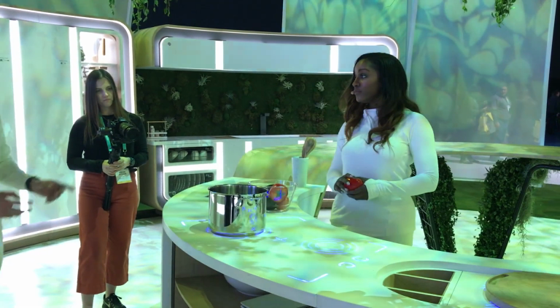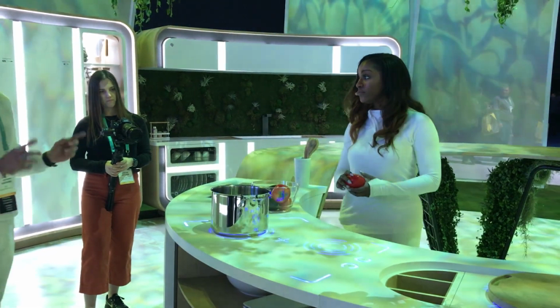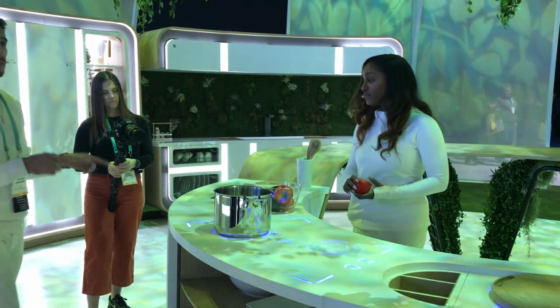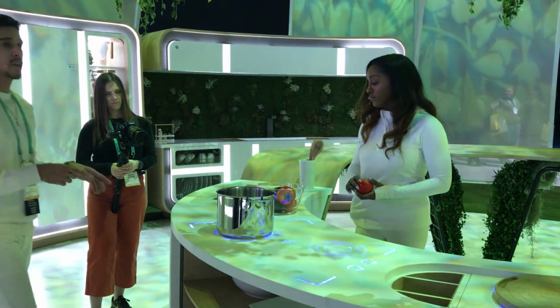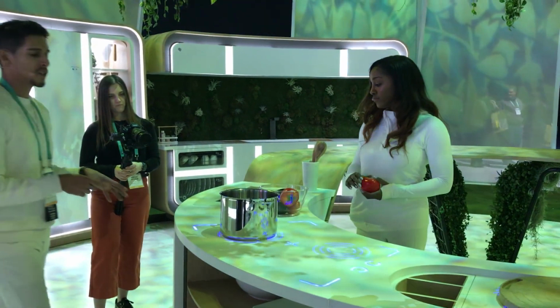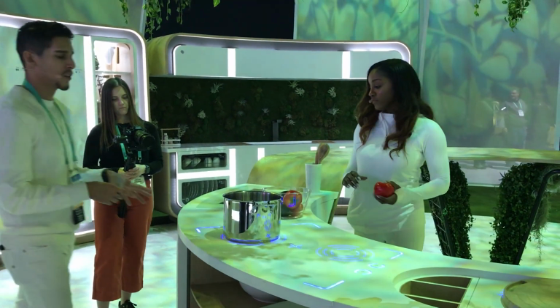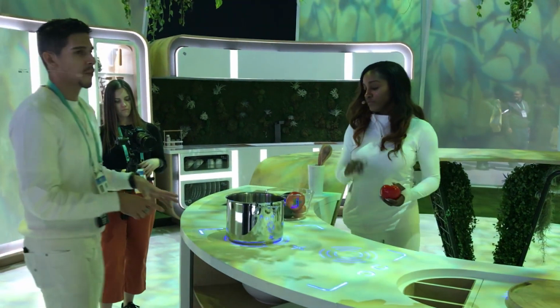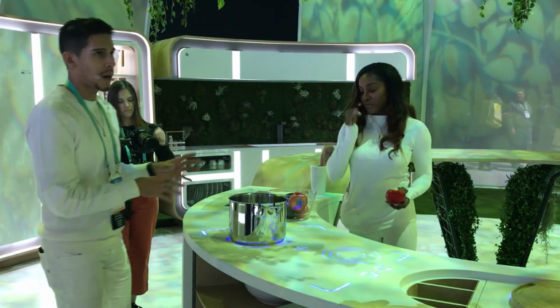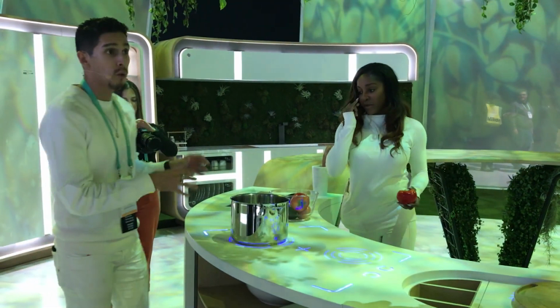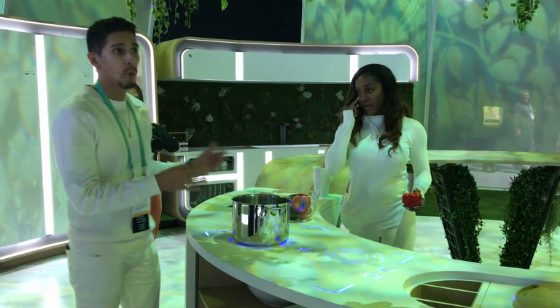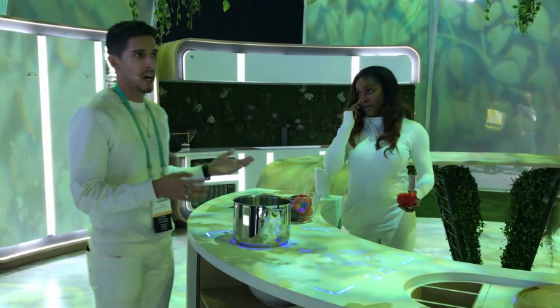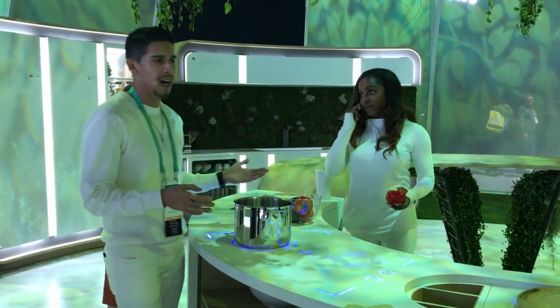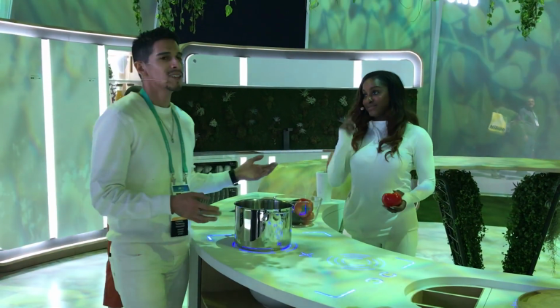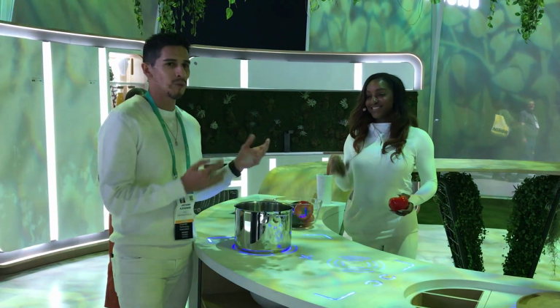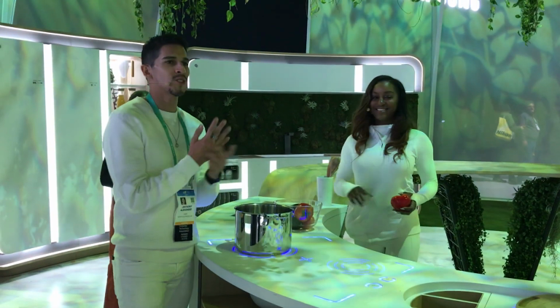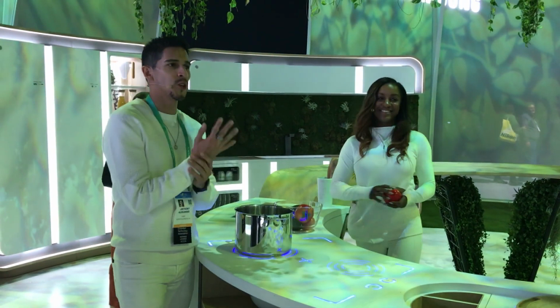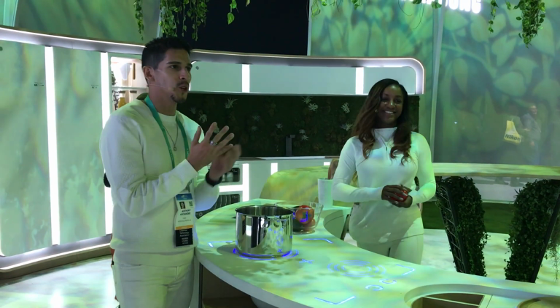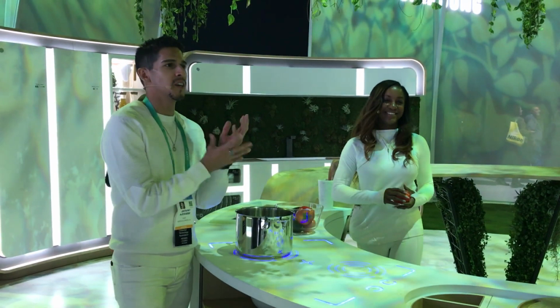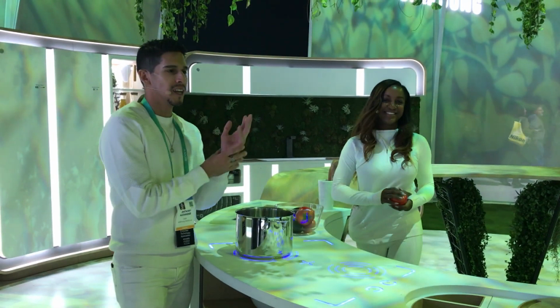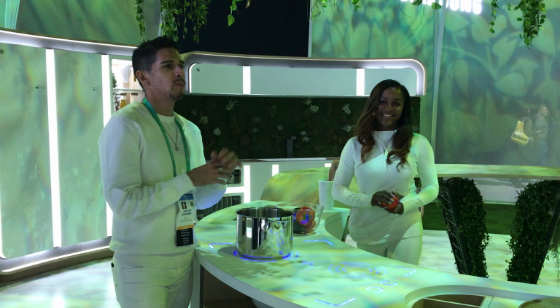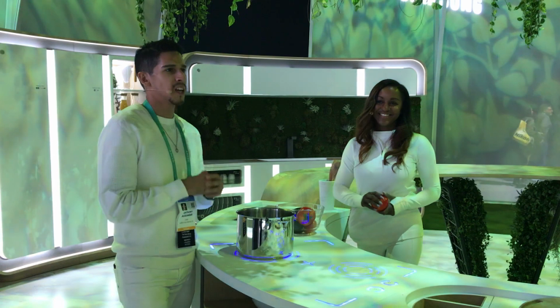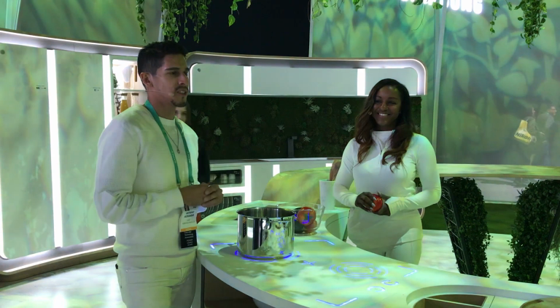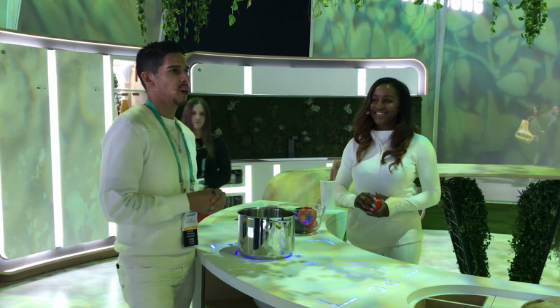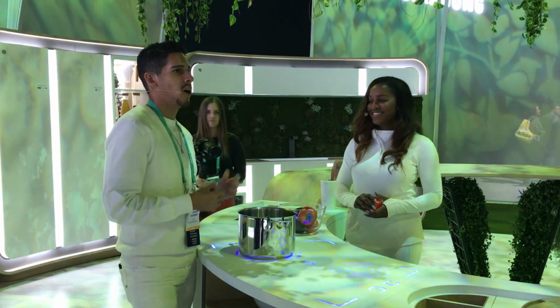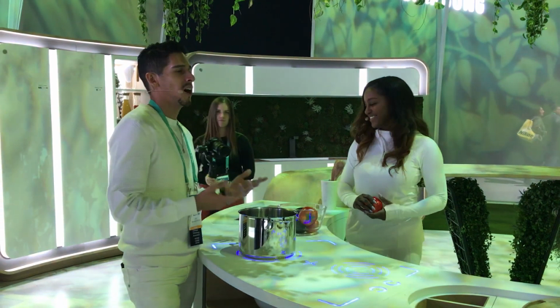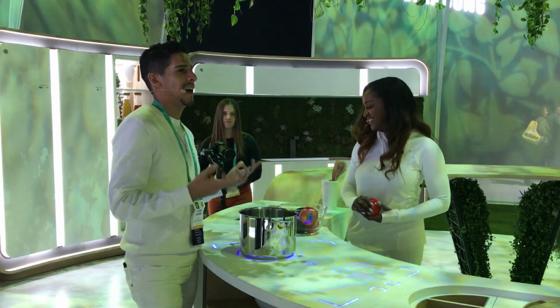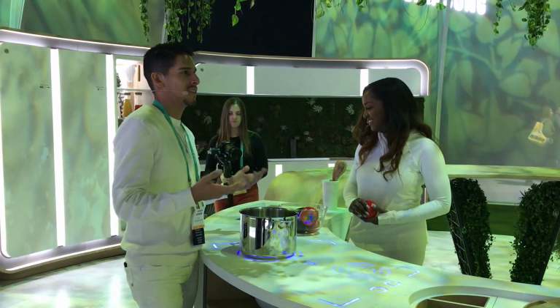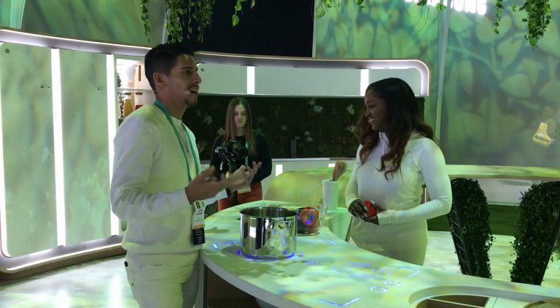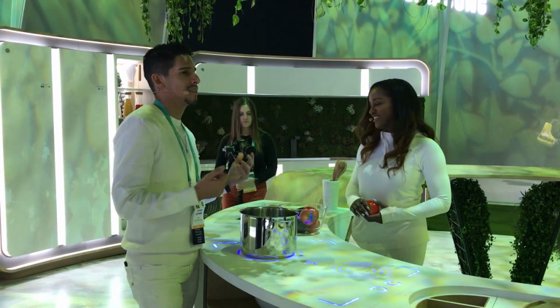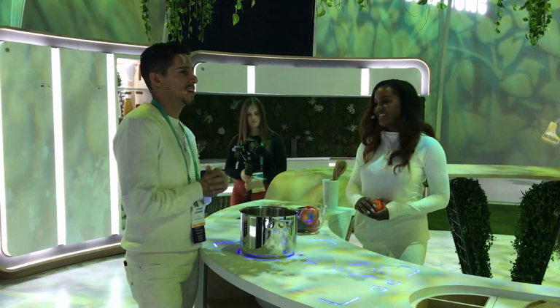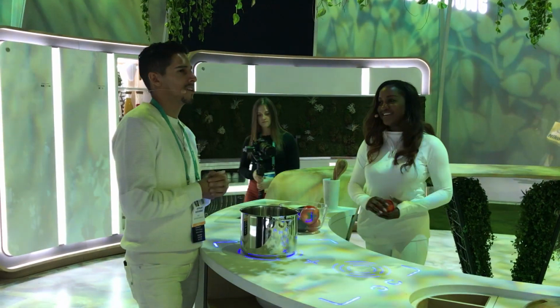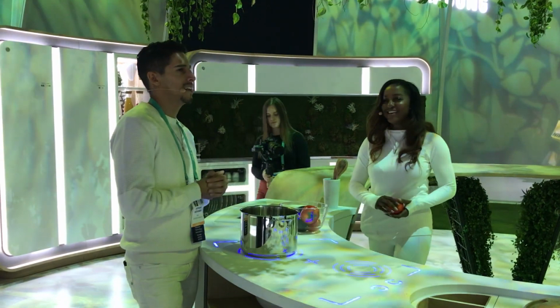Also, be cautious — the pot will be hot. So make sure you use protection while handling hot things.